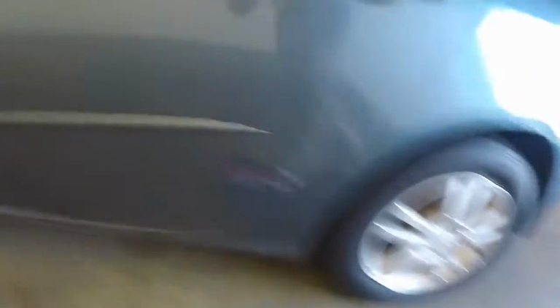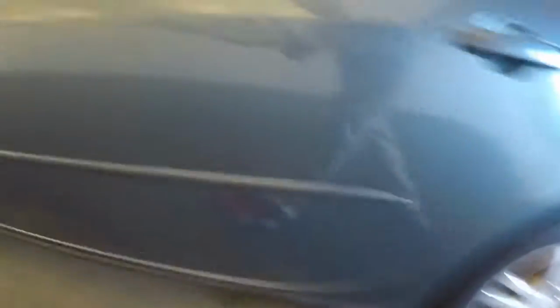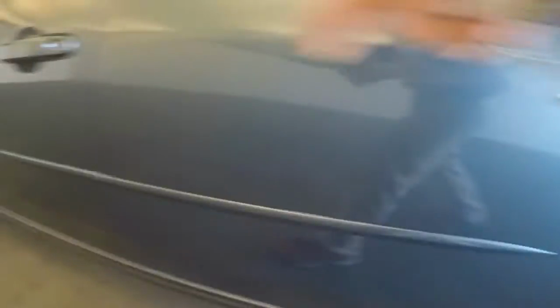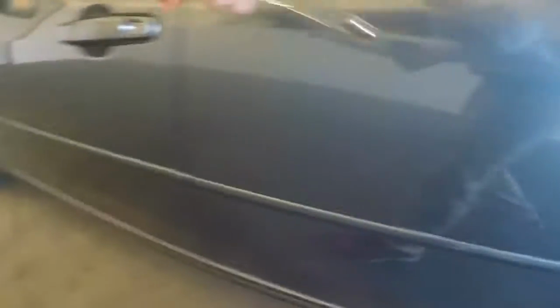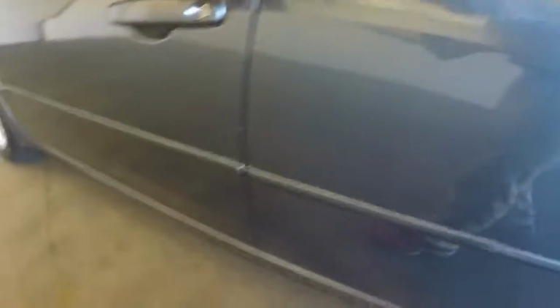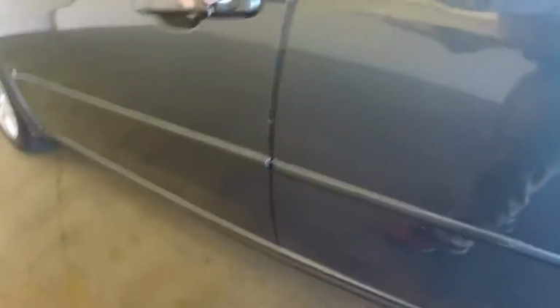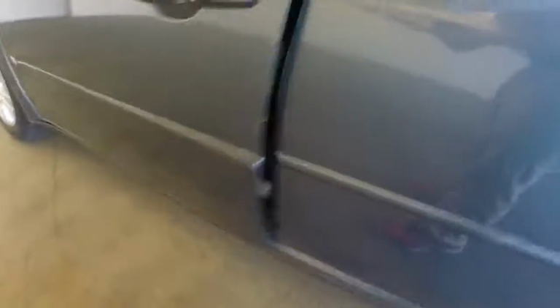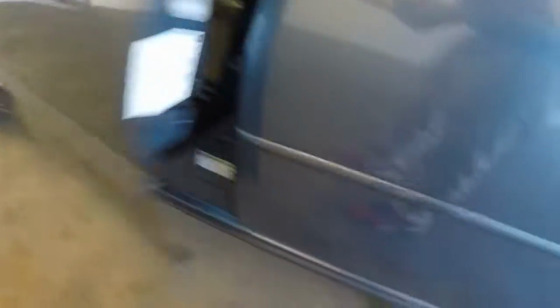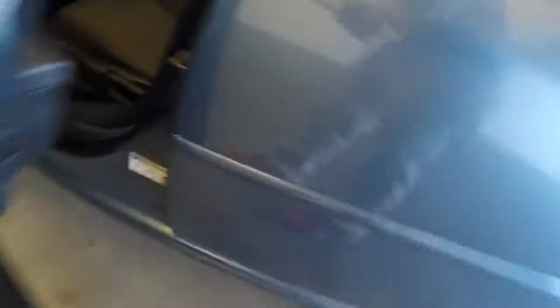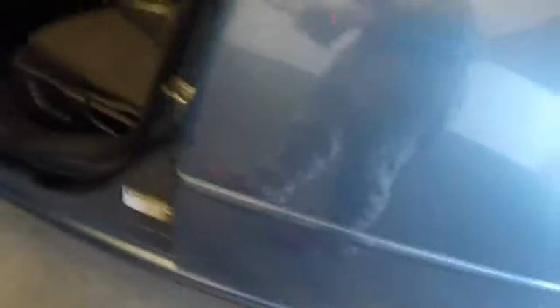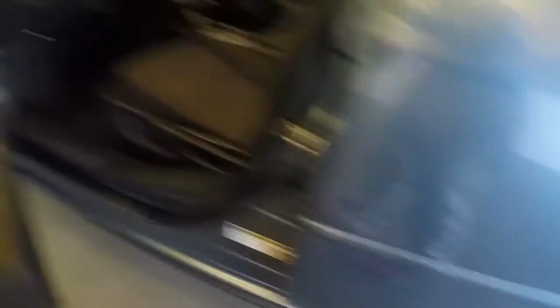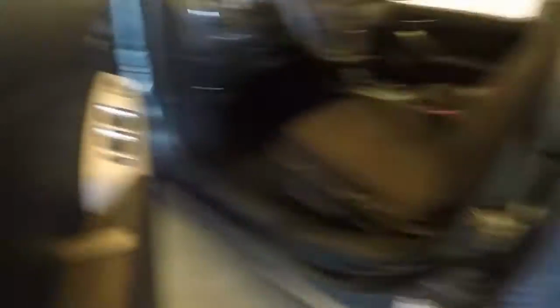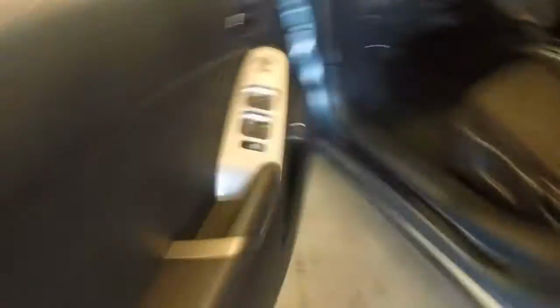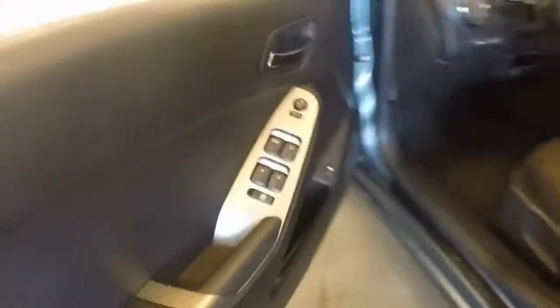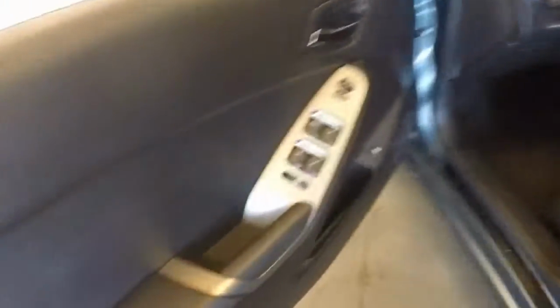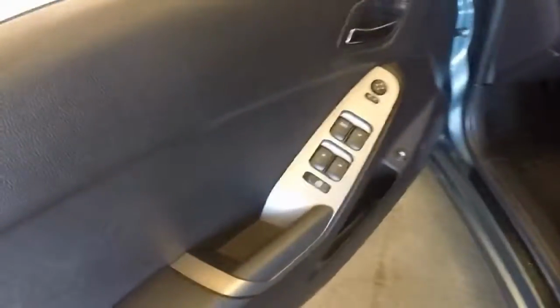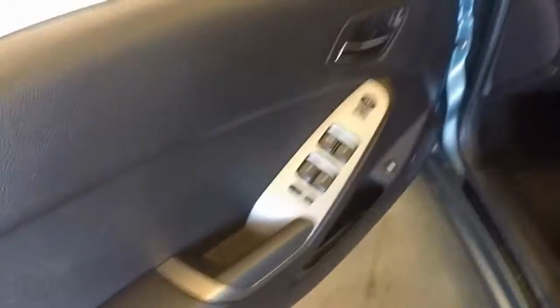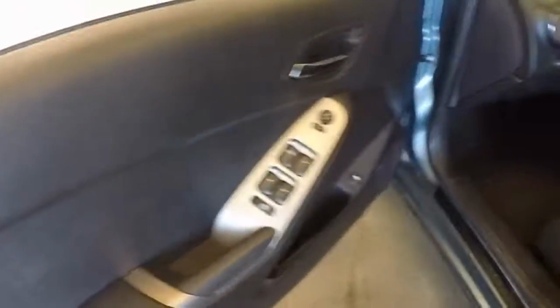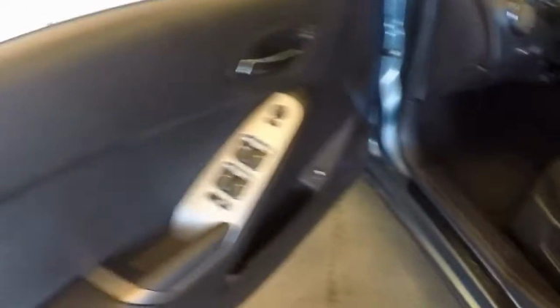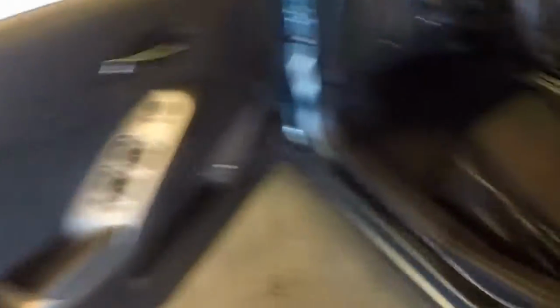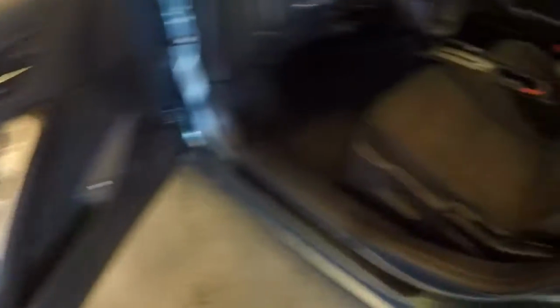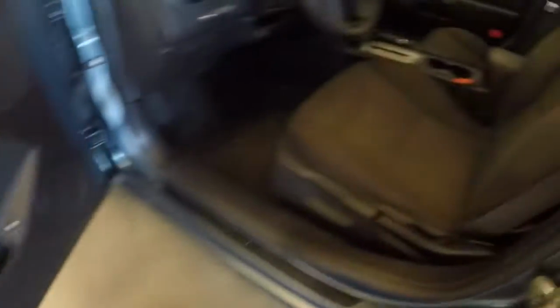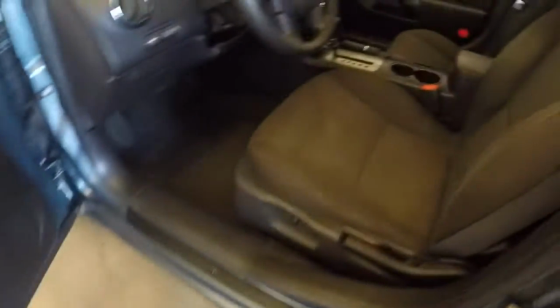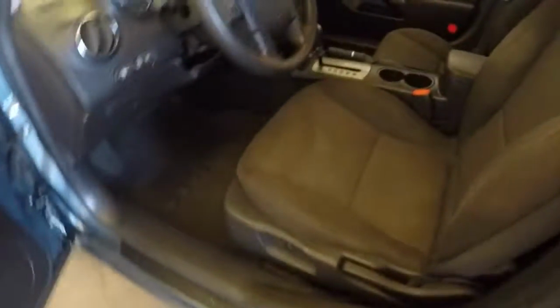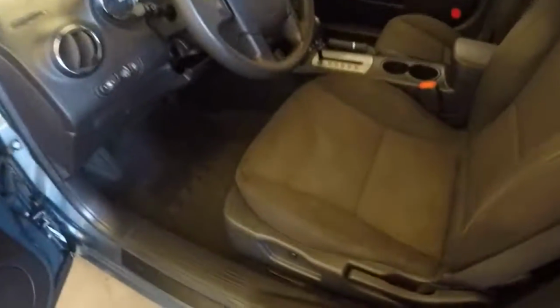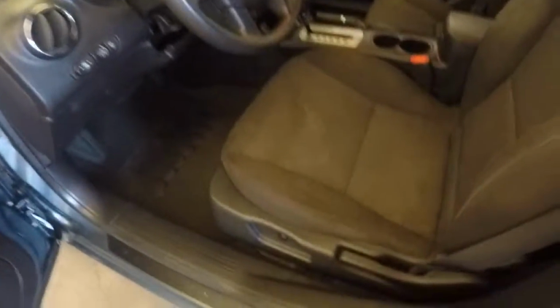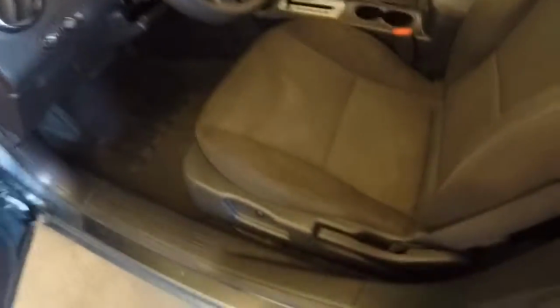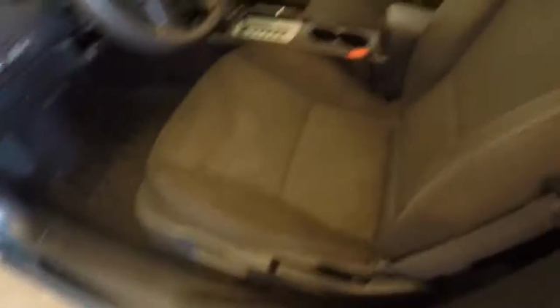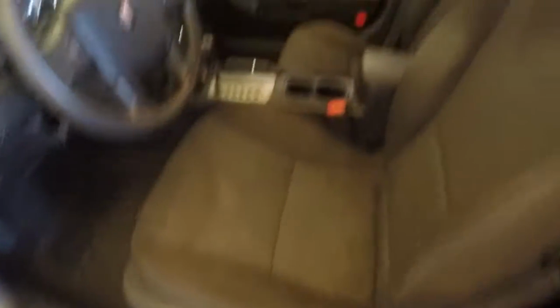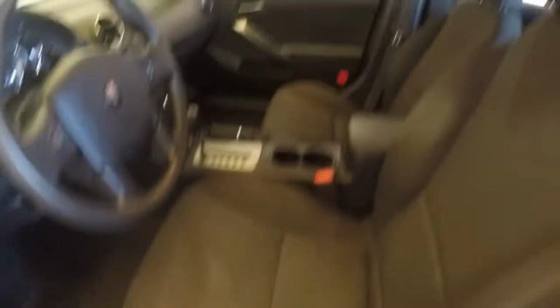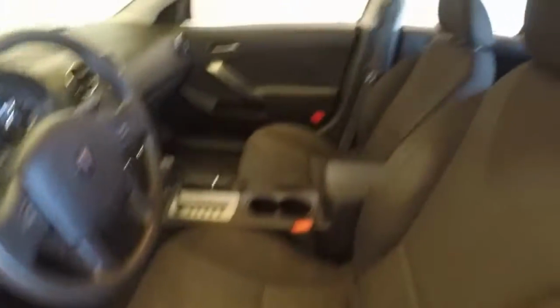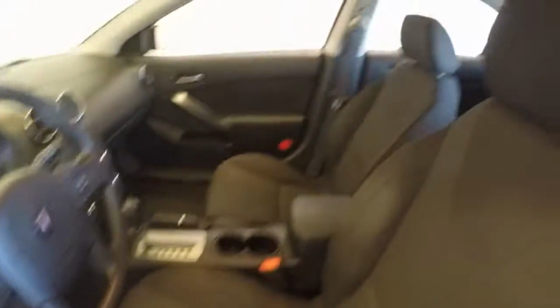A nice interior. Basic controls on the door. Semi-power seats.